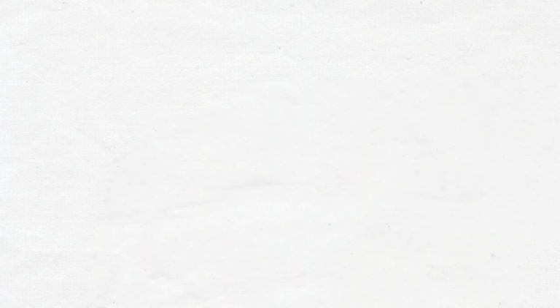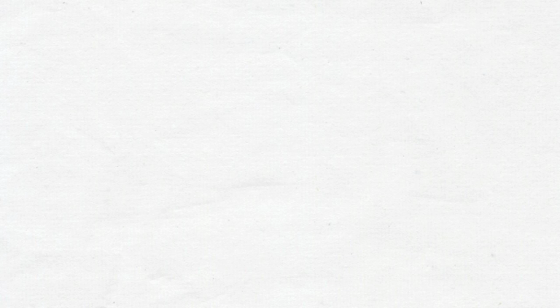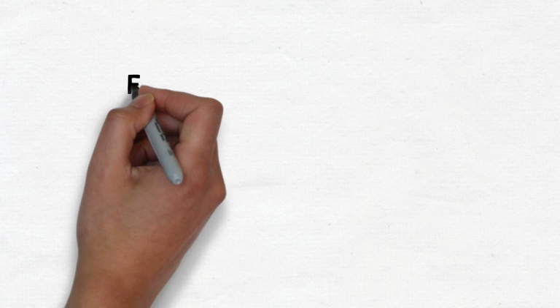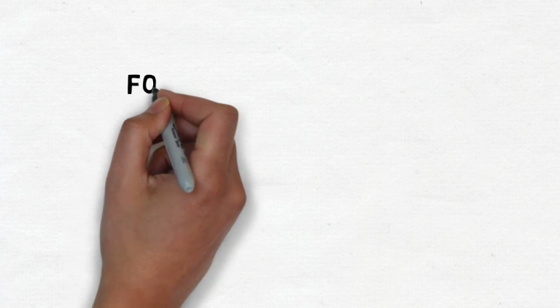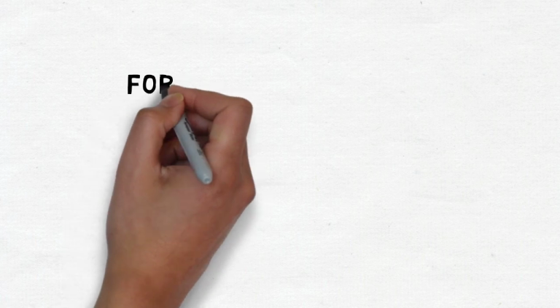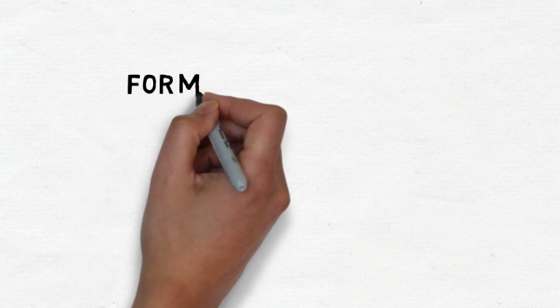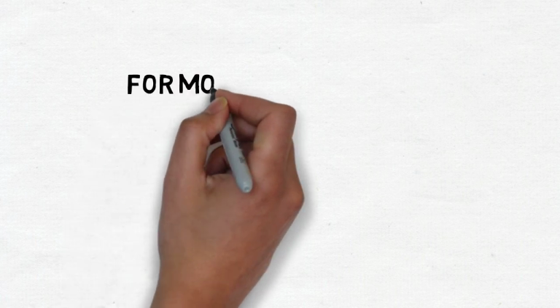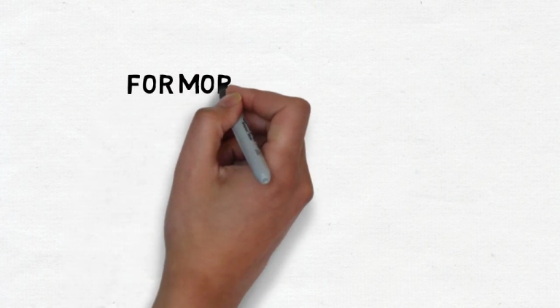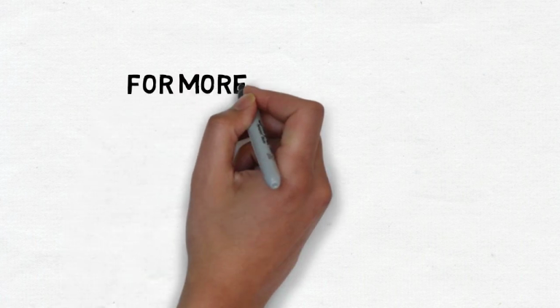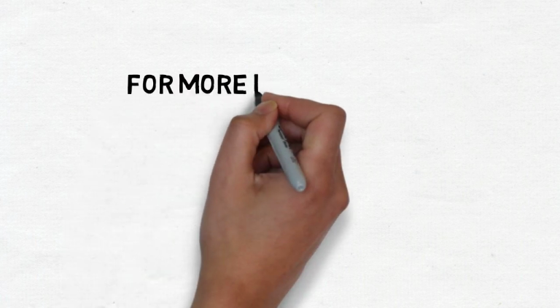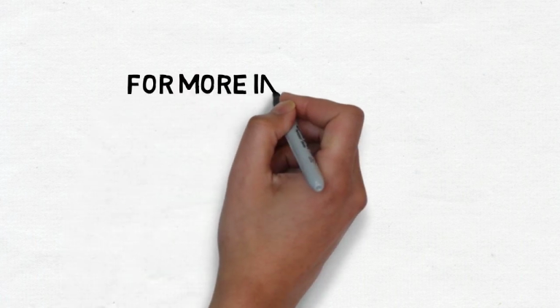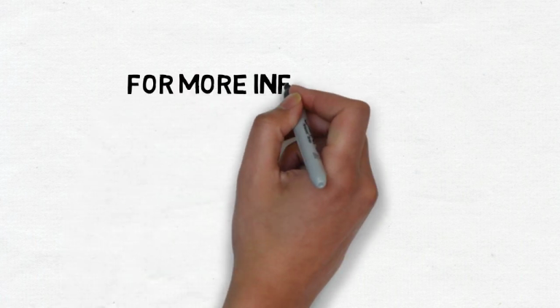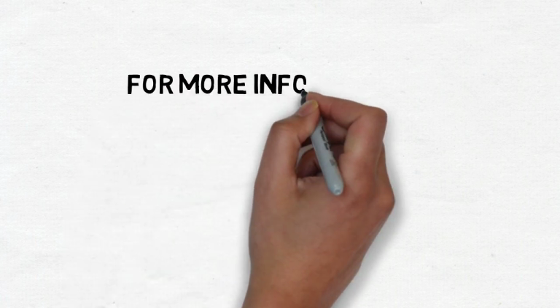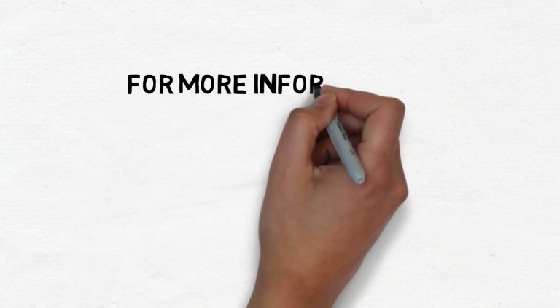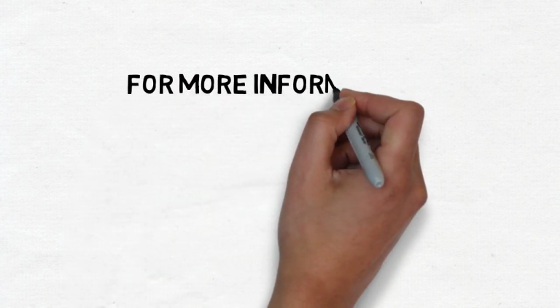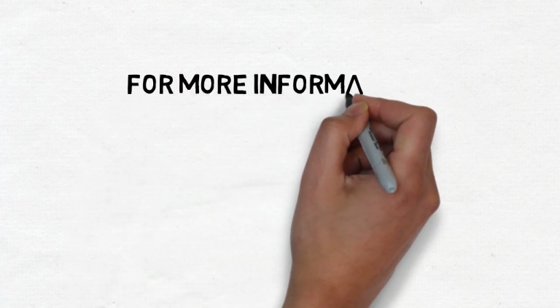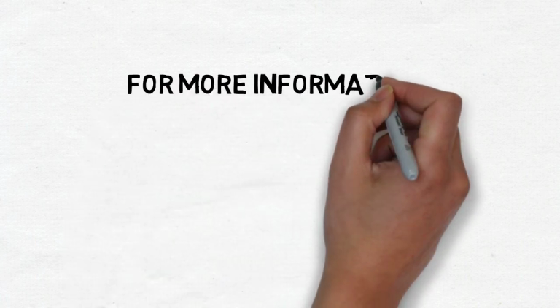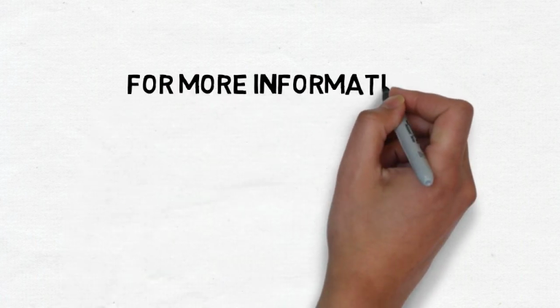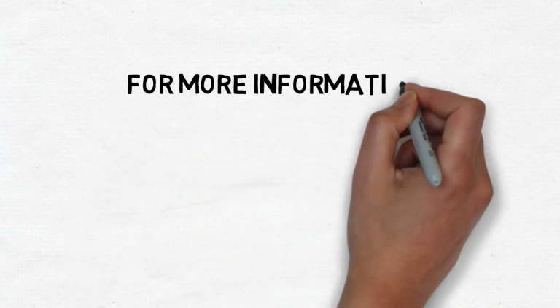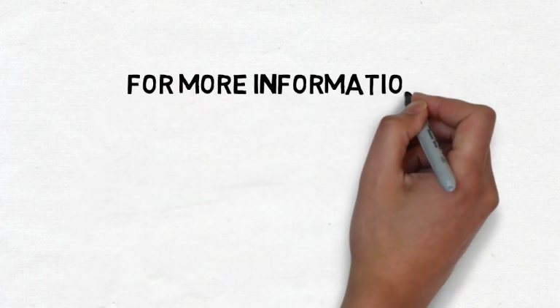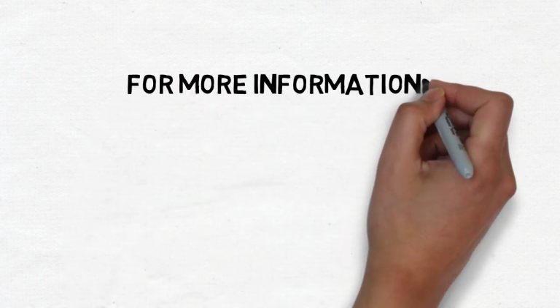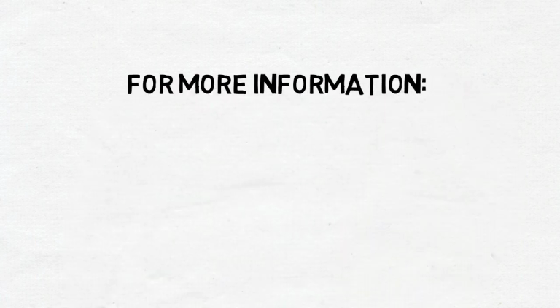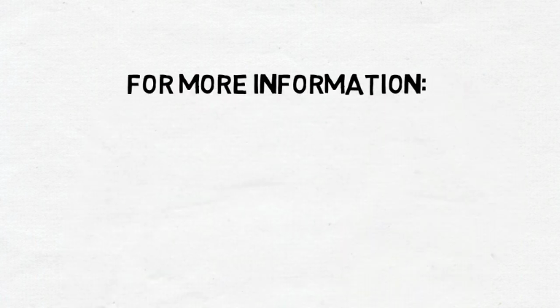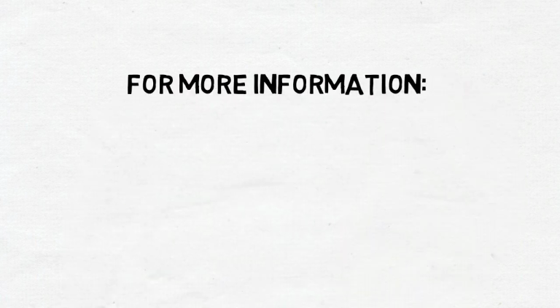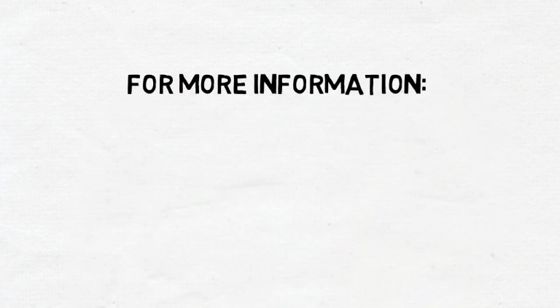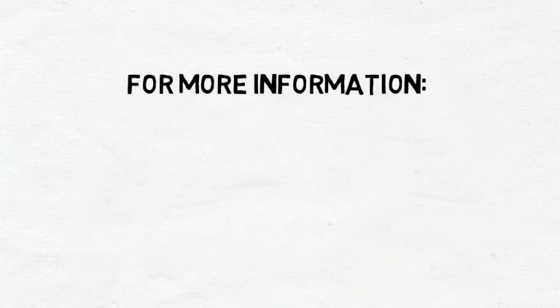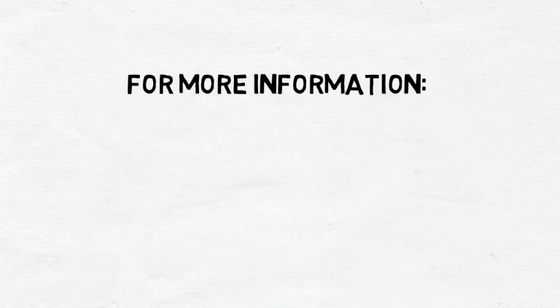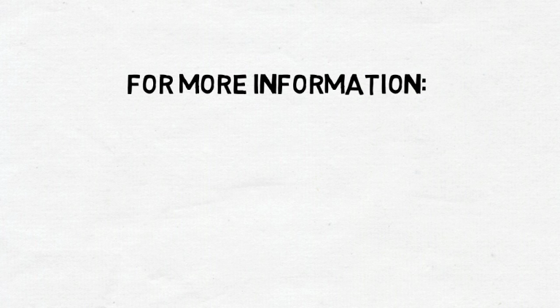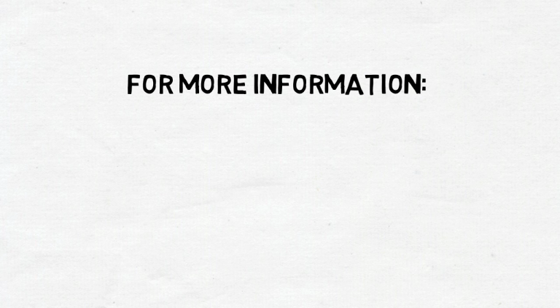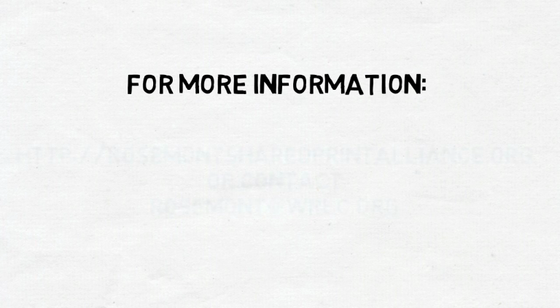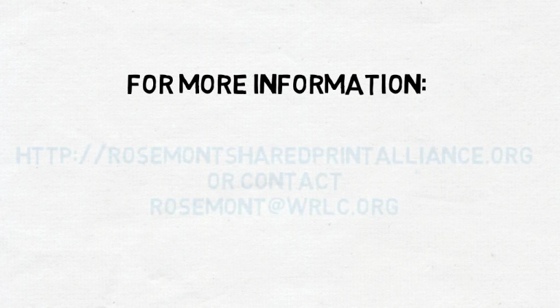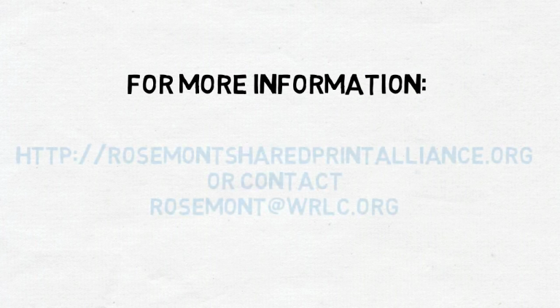If you'd like more information about the Alliance or are interested in joining our efforts, use the links below. Thank you.